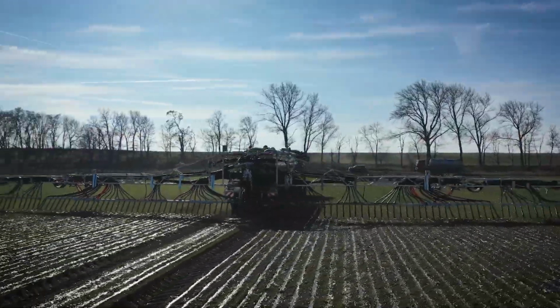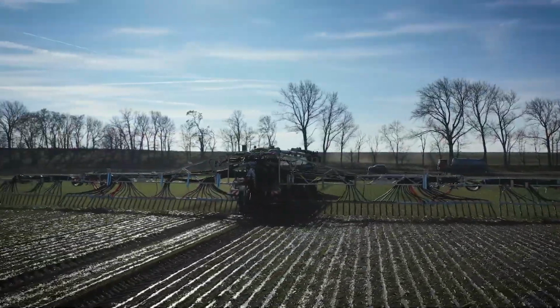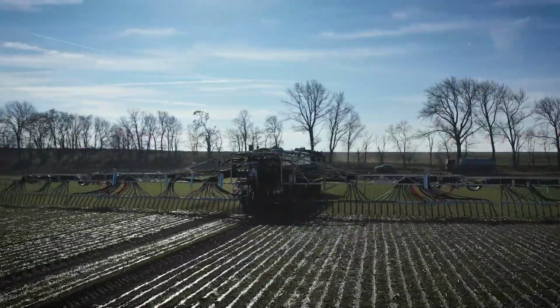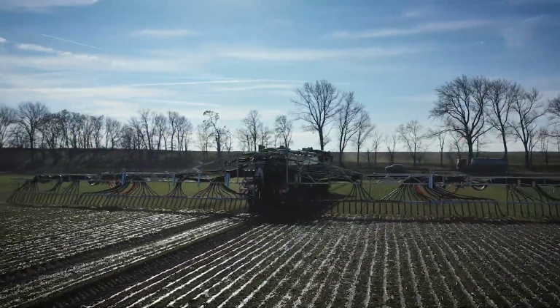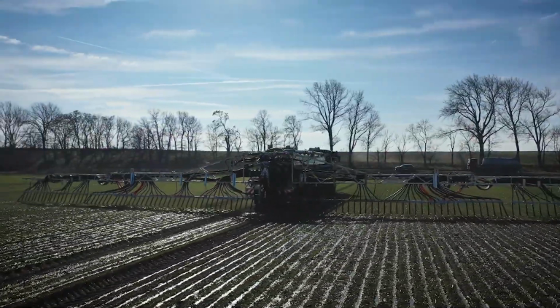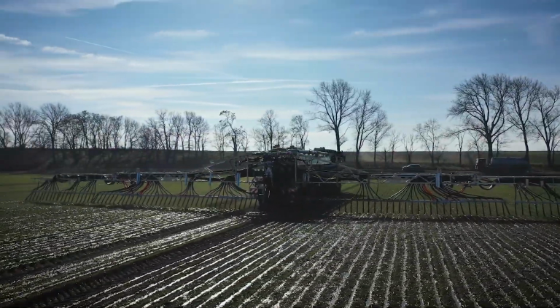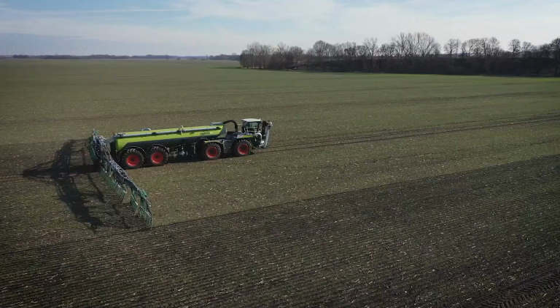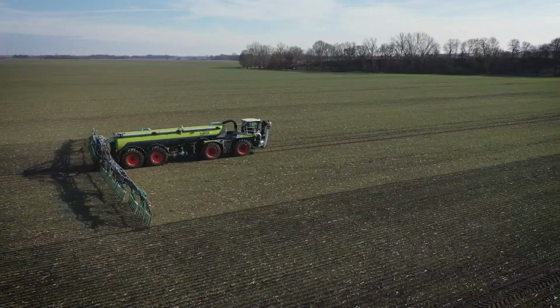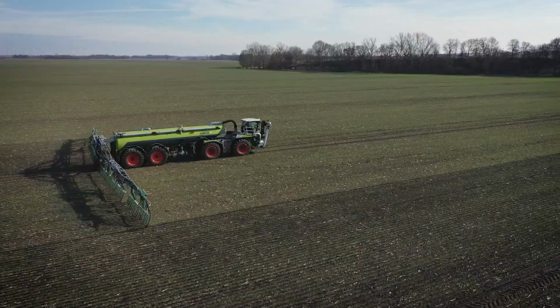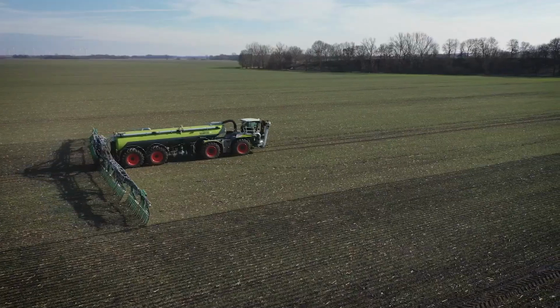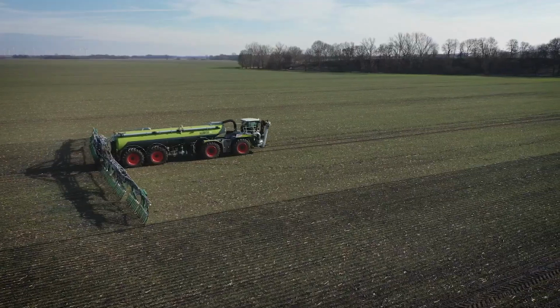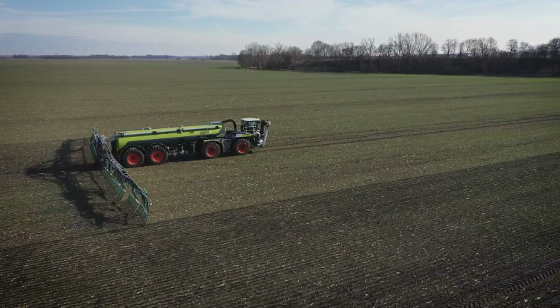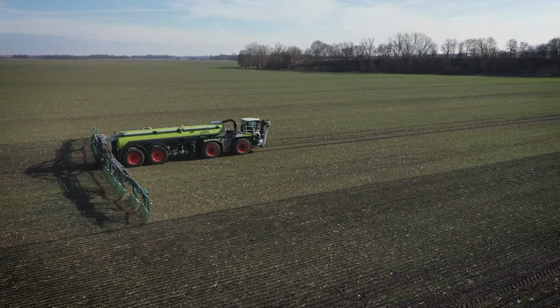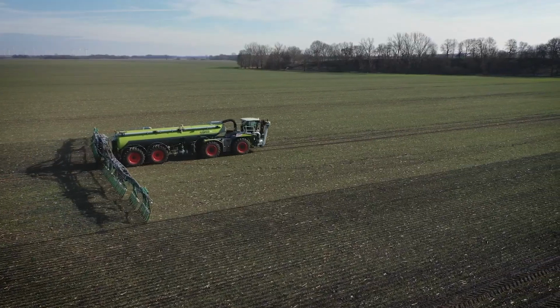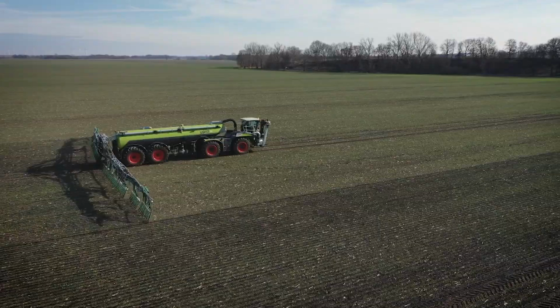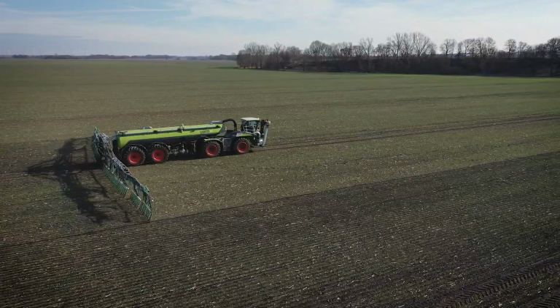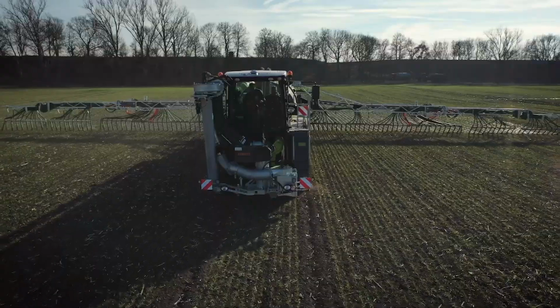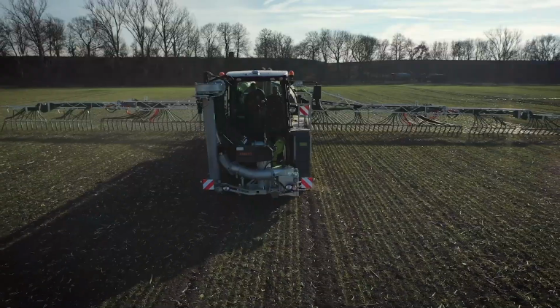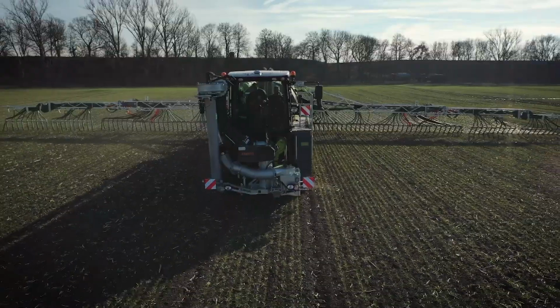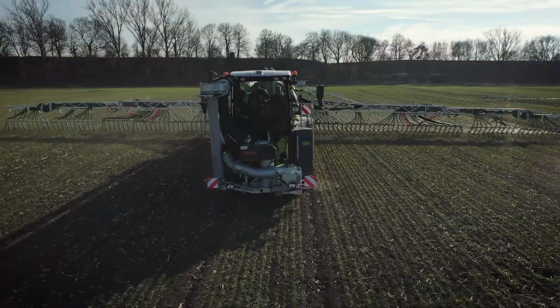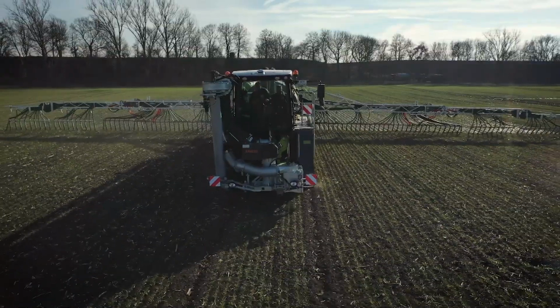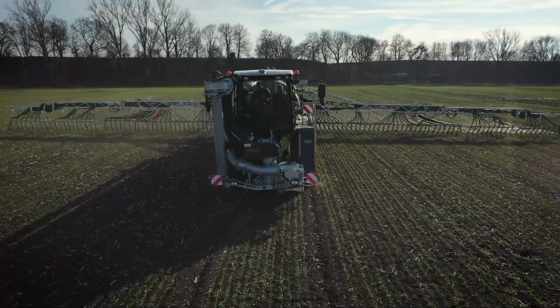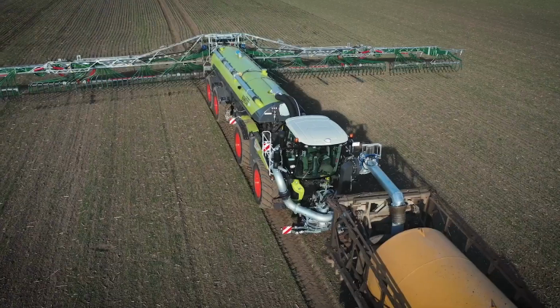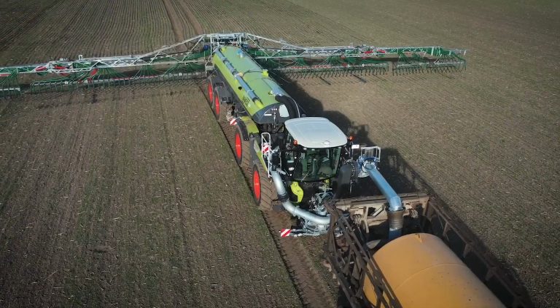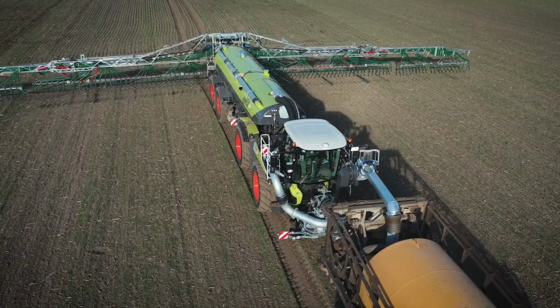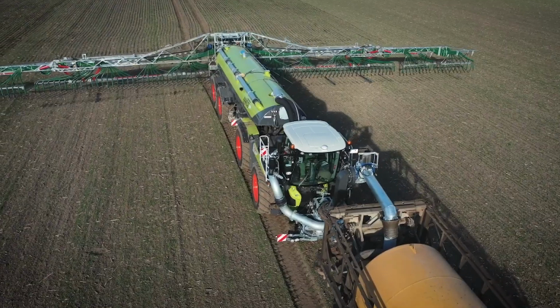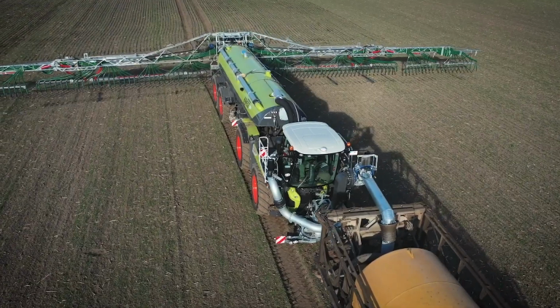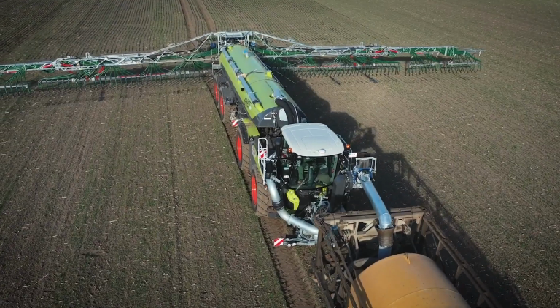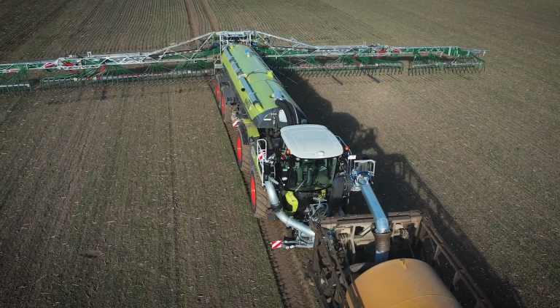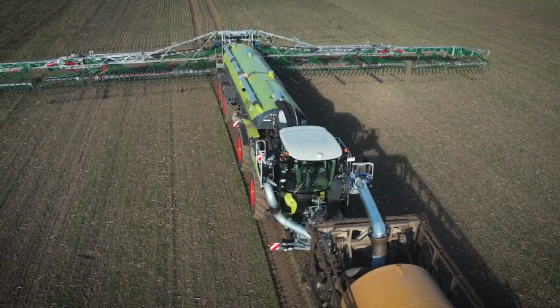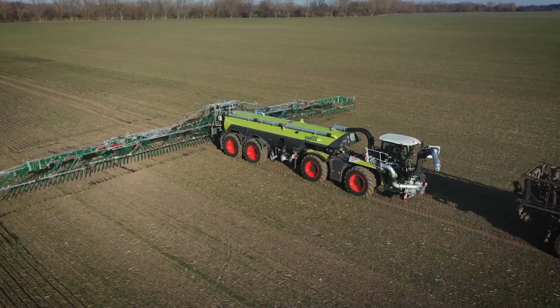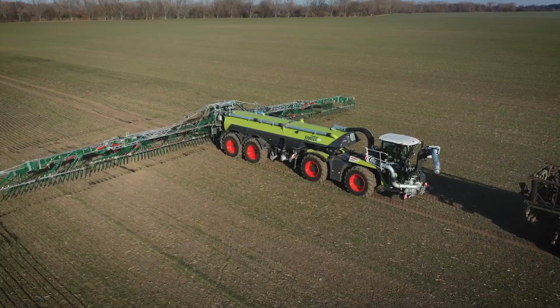The Kaweco Tanker allows for precise and accurate slurry application, saving up to 95% of herbicide.